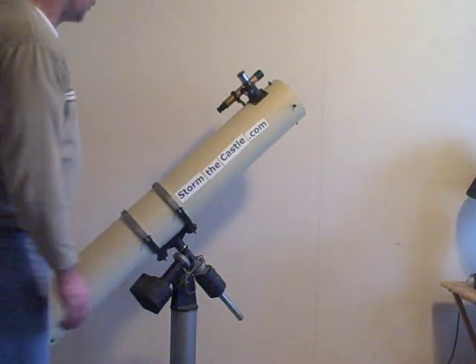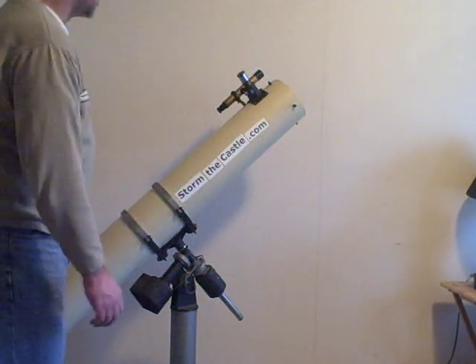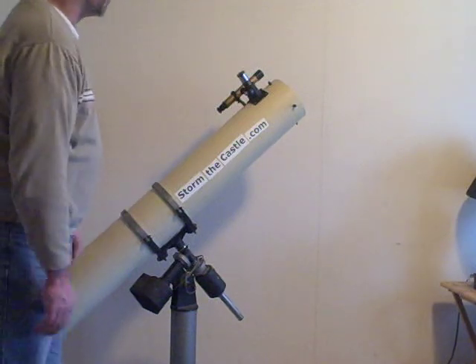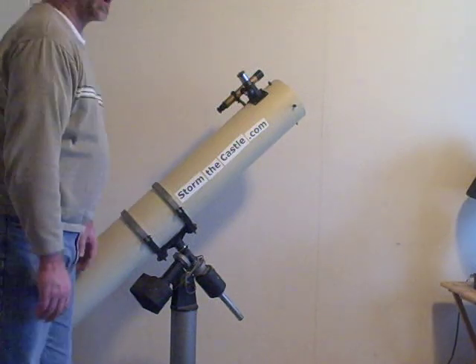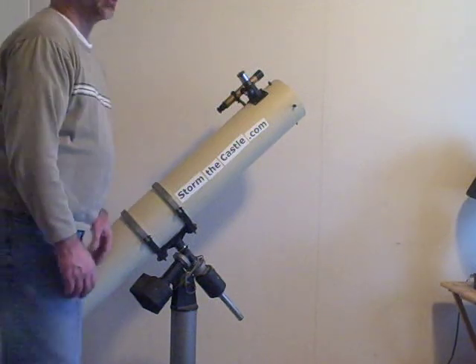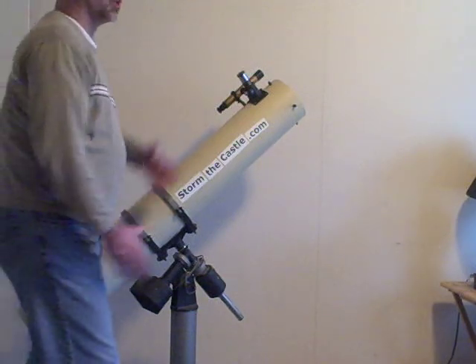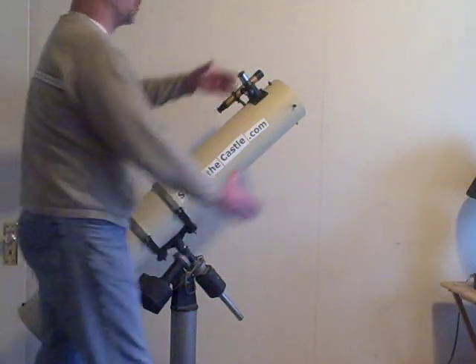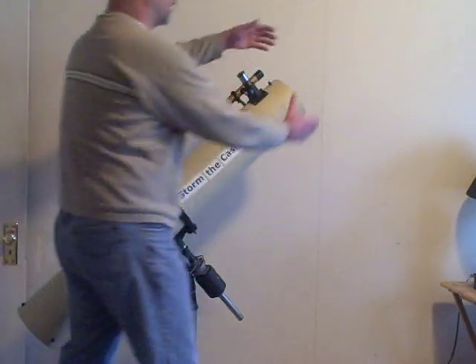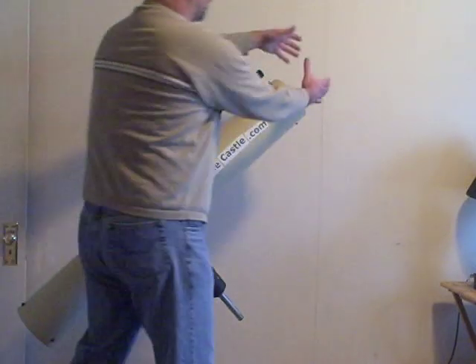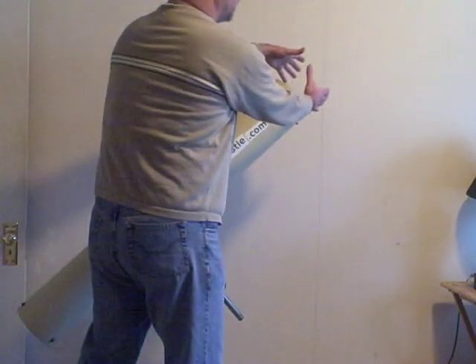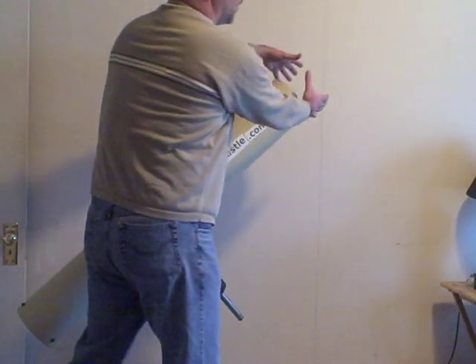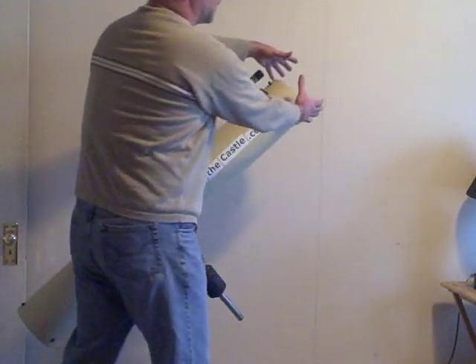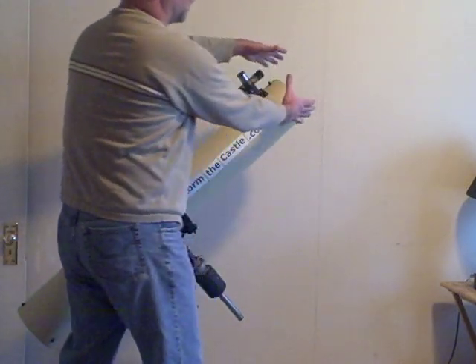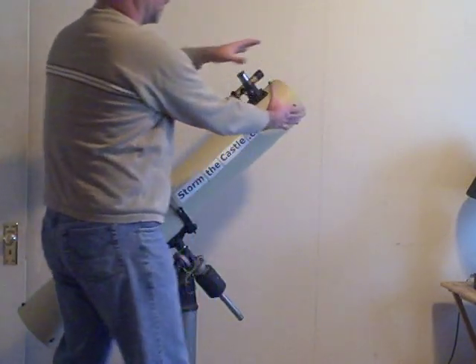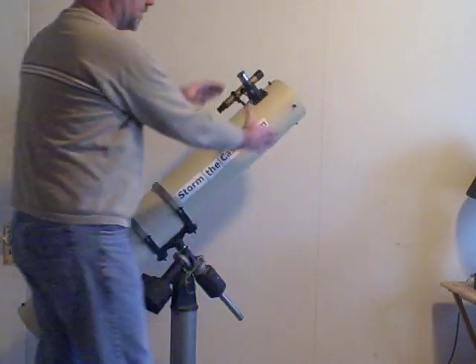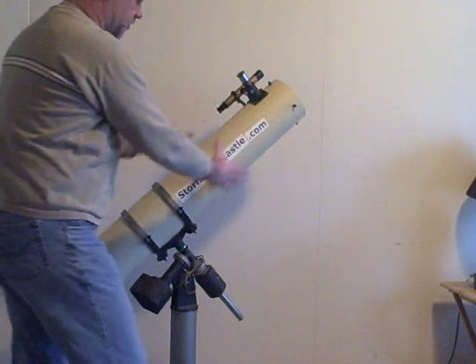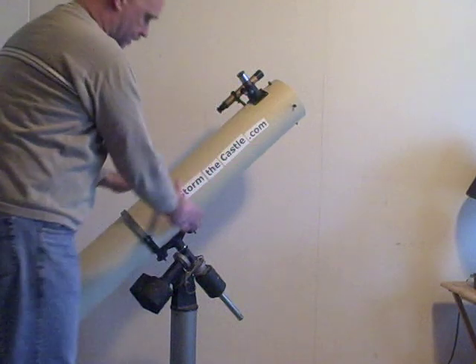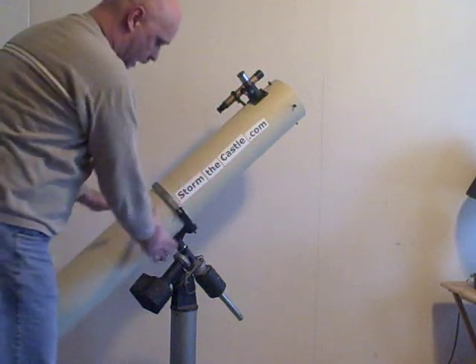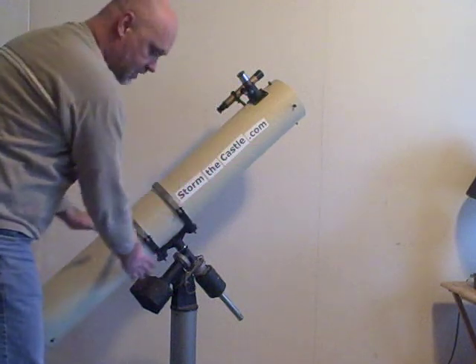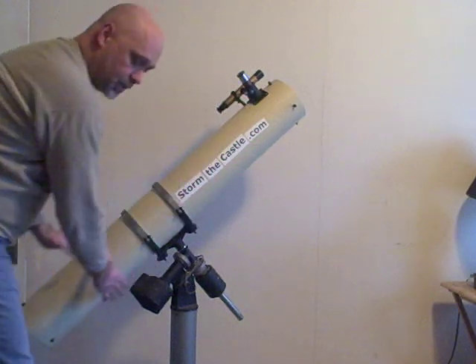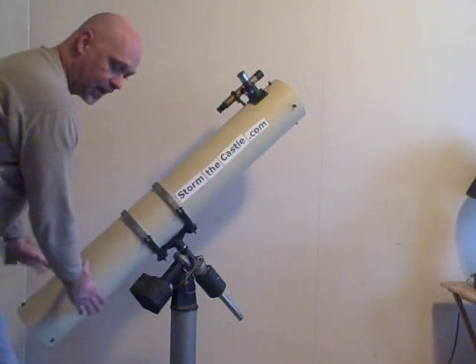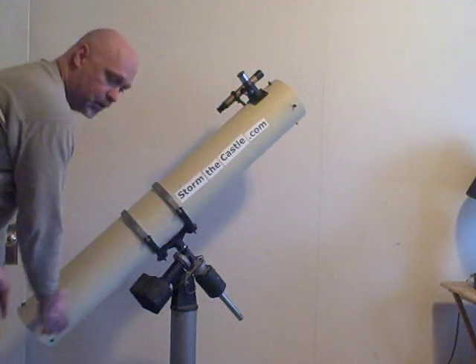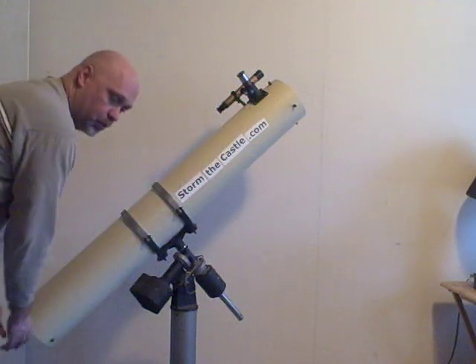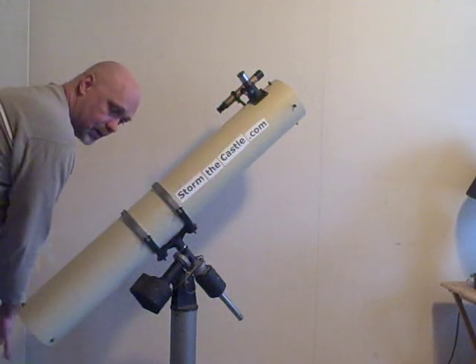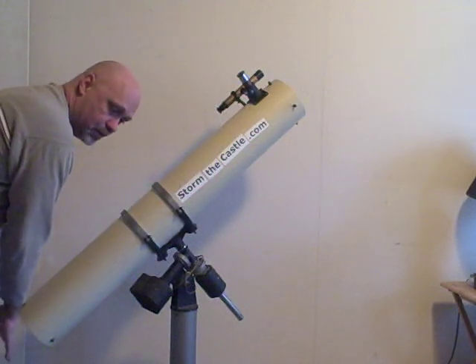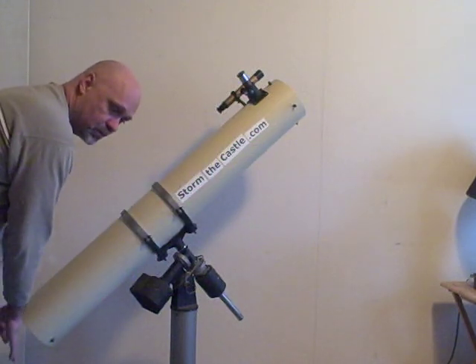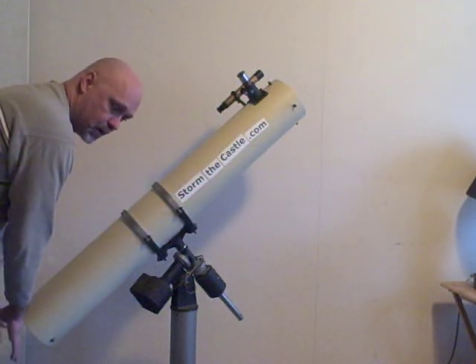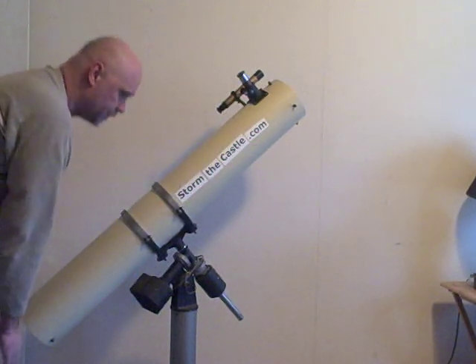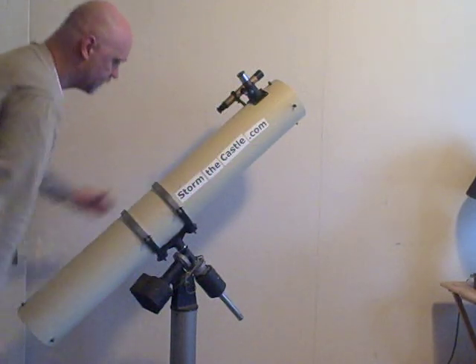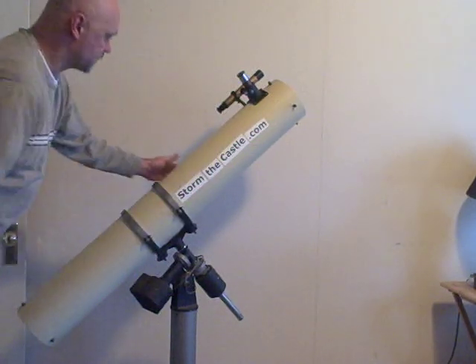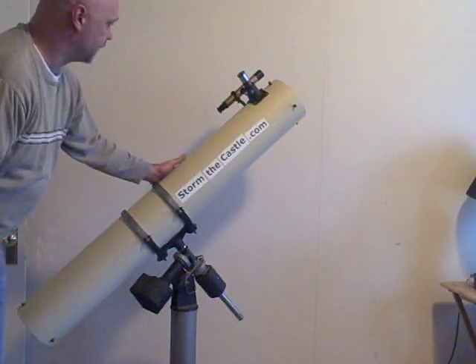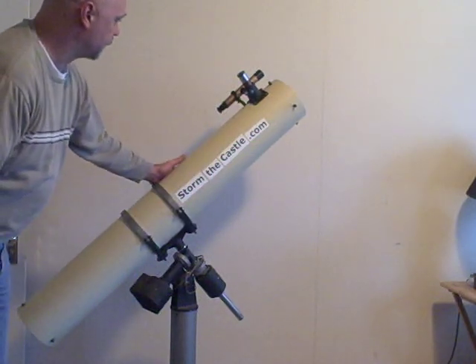Whereas a refractor telescope, the light would come in, be bent by a lens, hit the eyepiece in the back, and then you would look at the eyepiece through here. But that's a reflector.